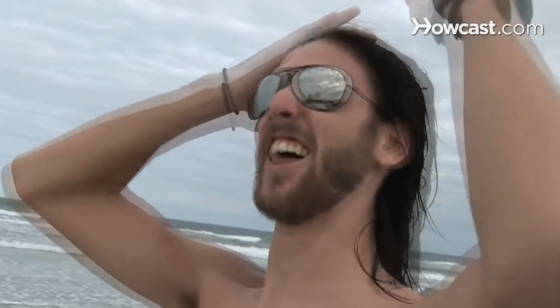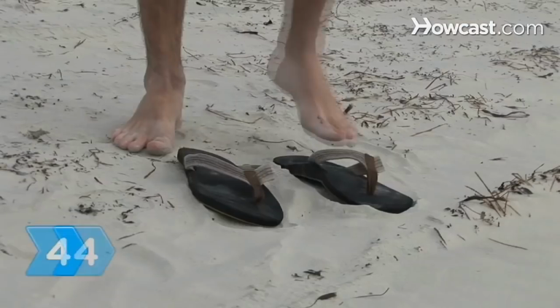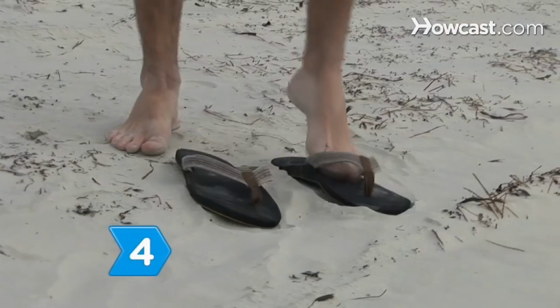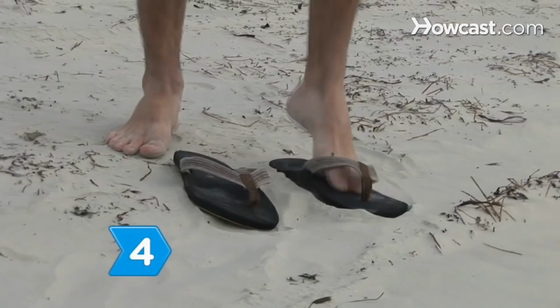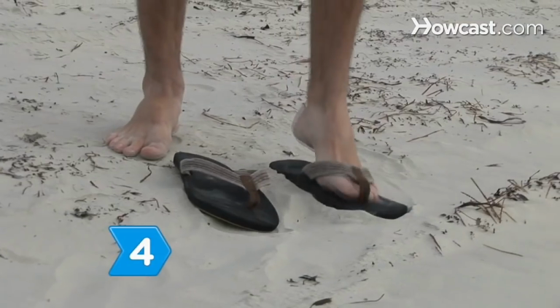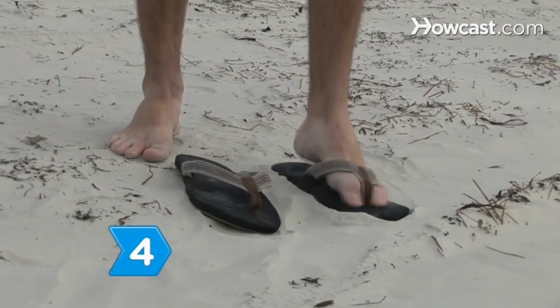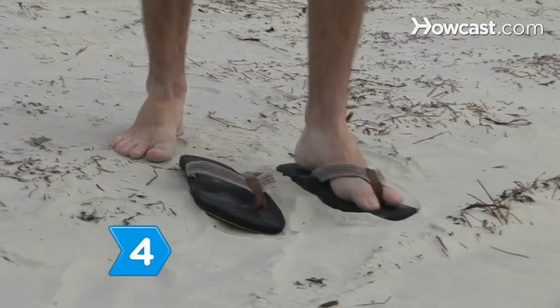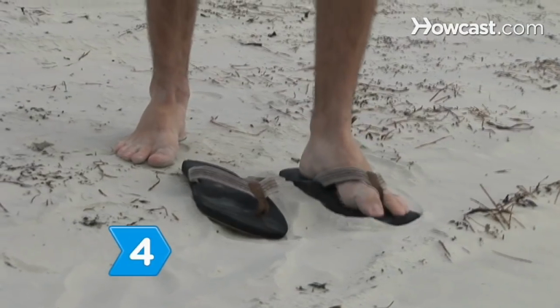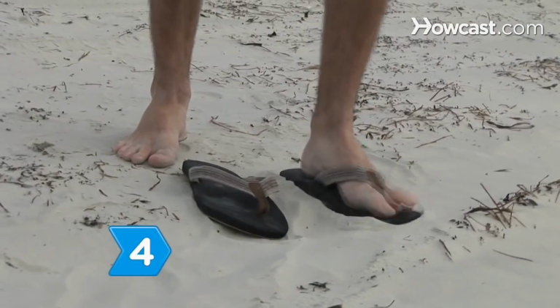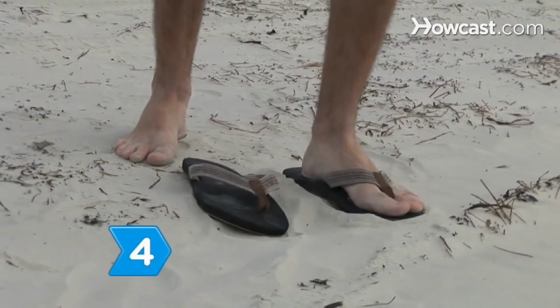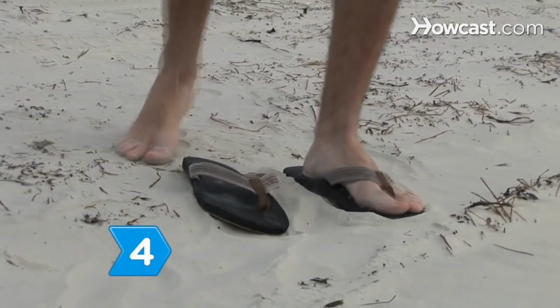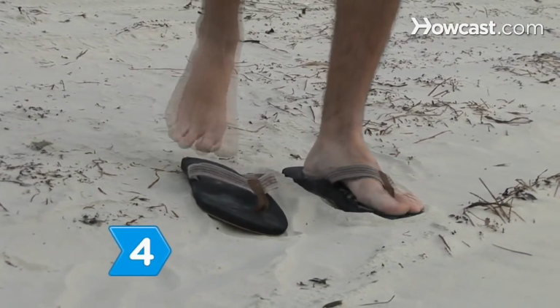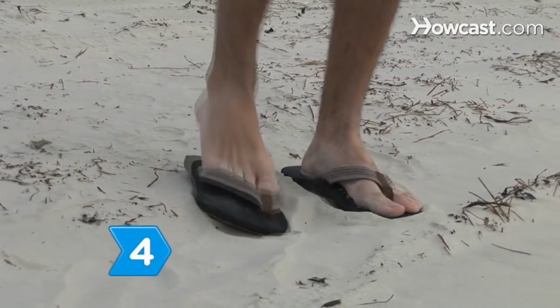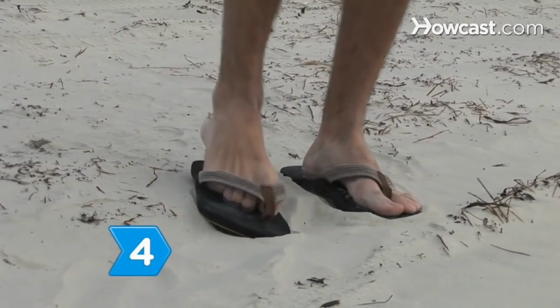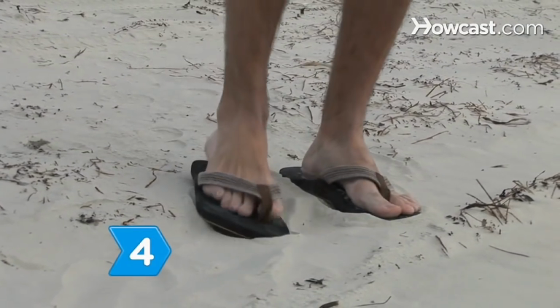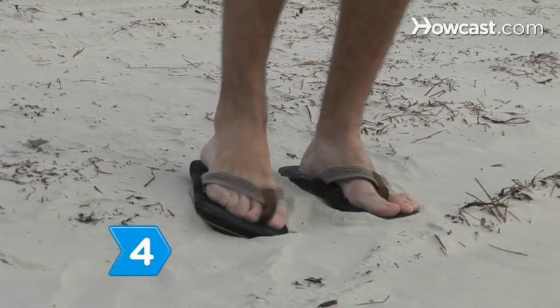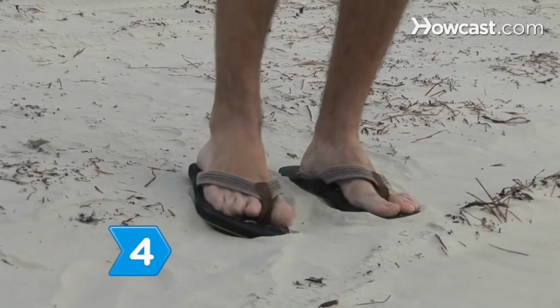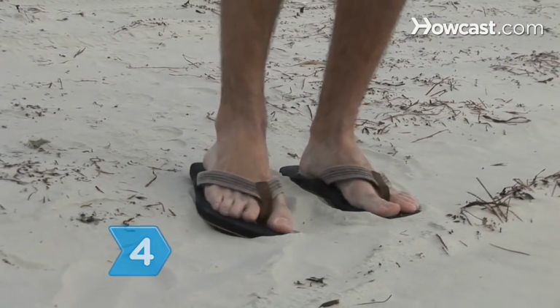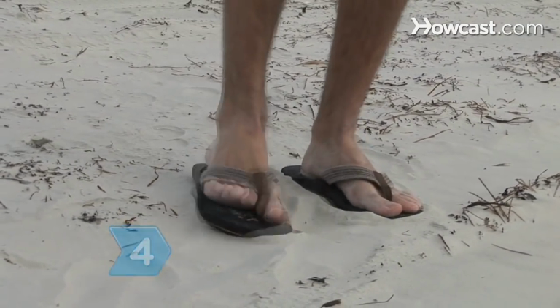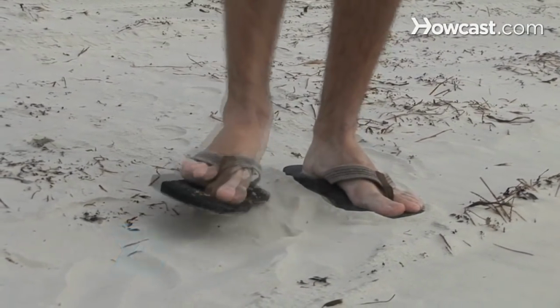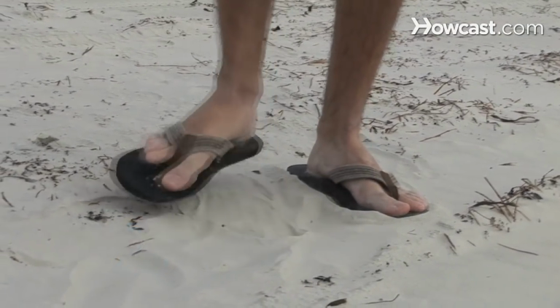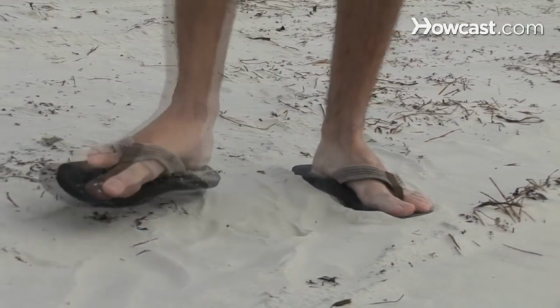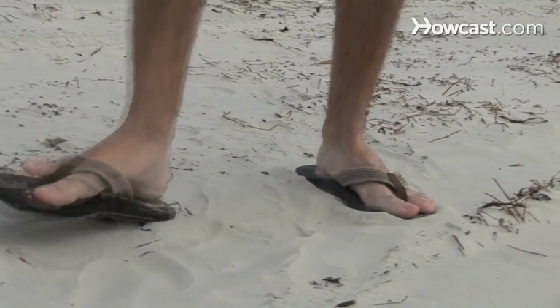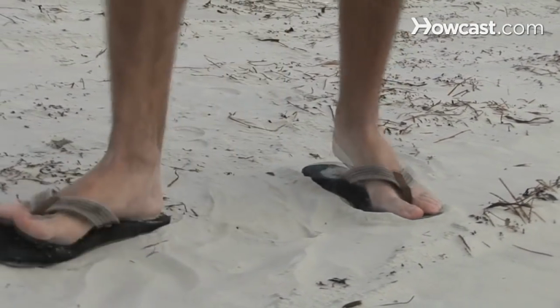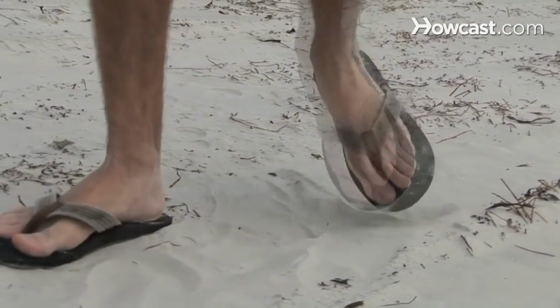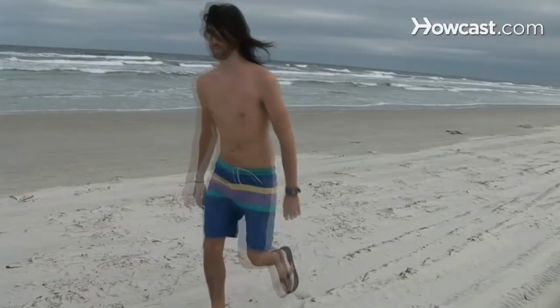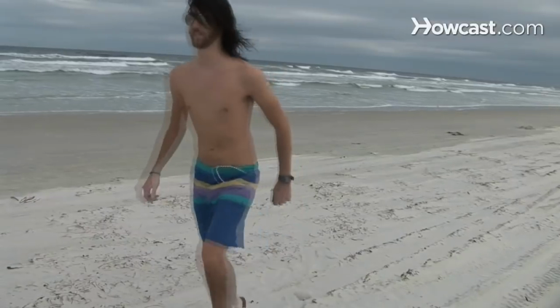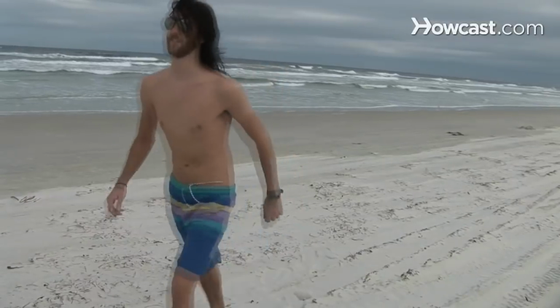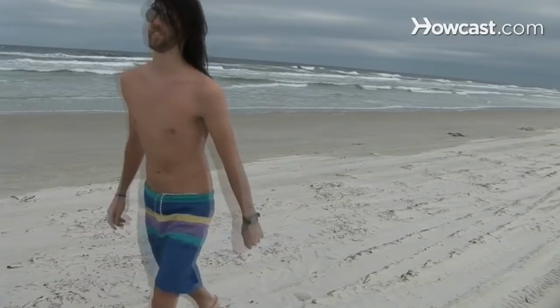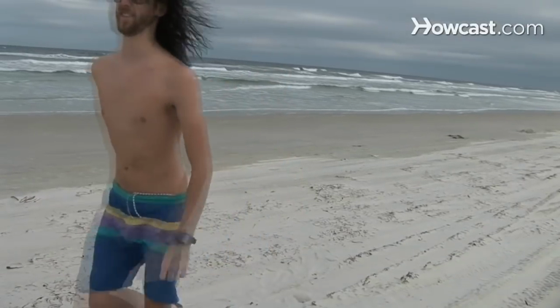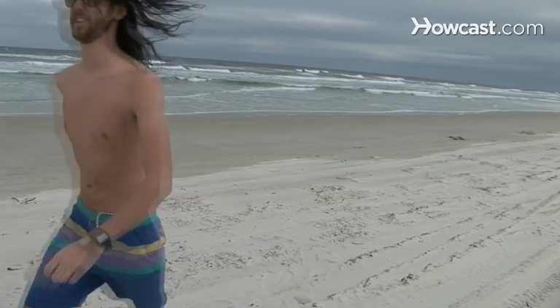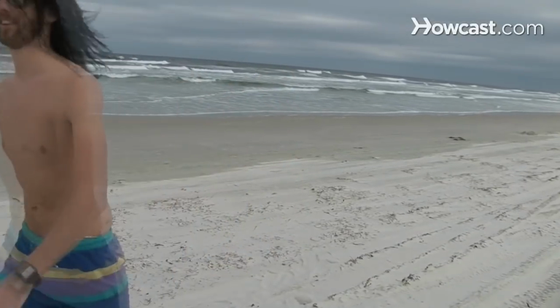Step 4. Wear sandals to the beach instead of sand-trapping closed-toe shoes.